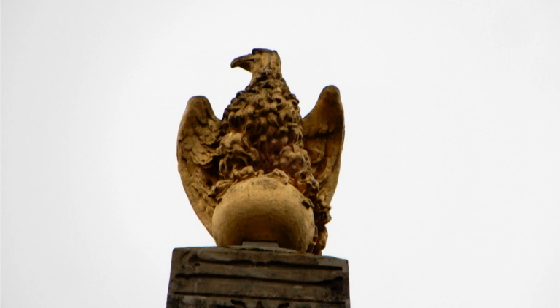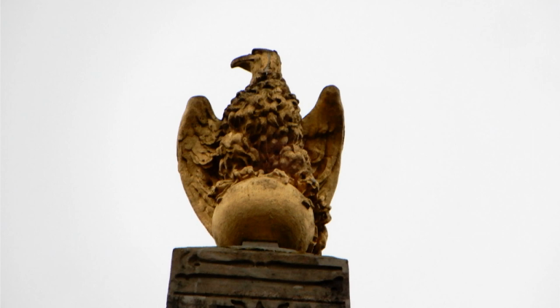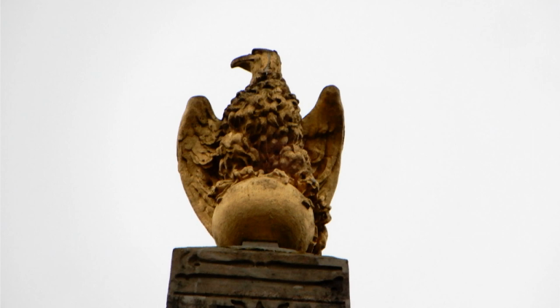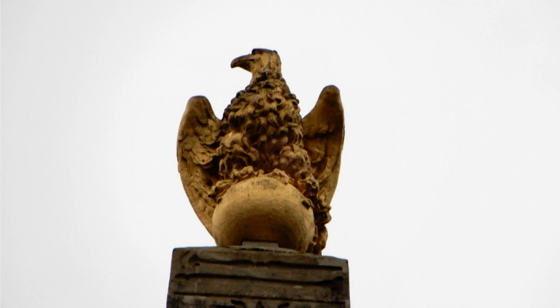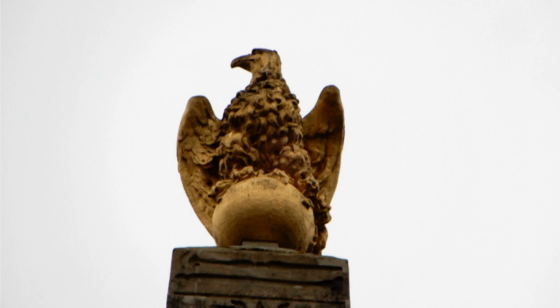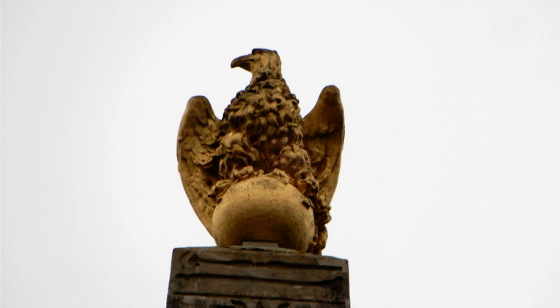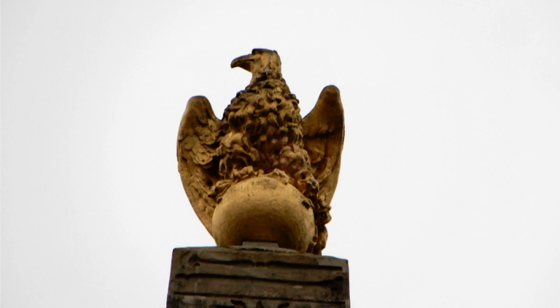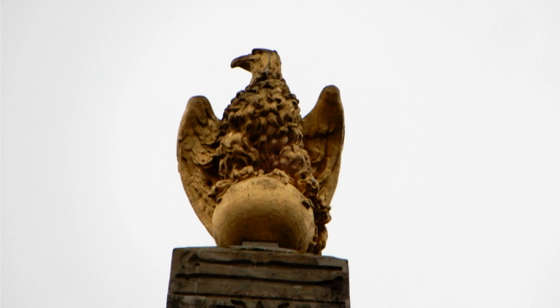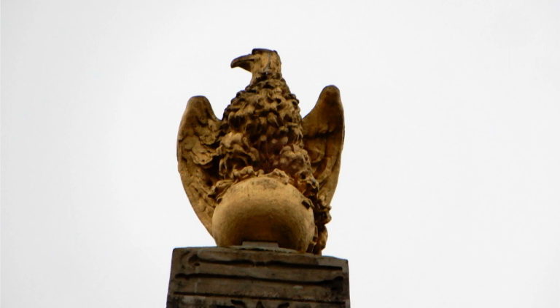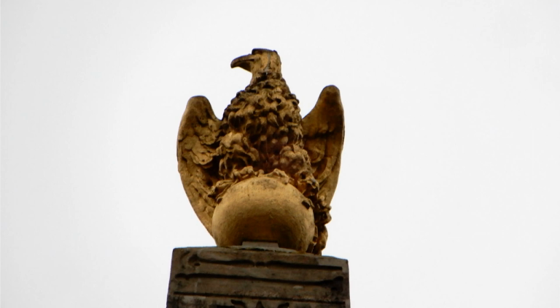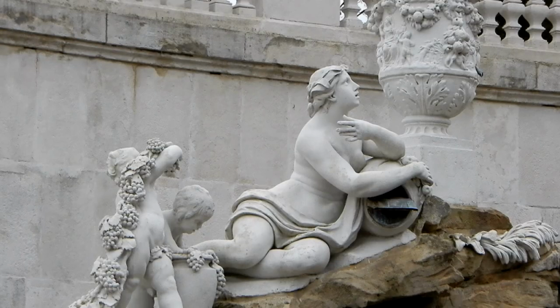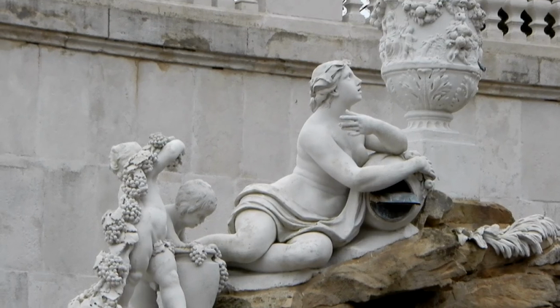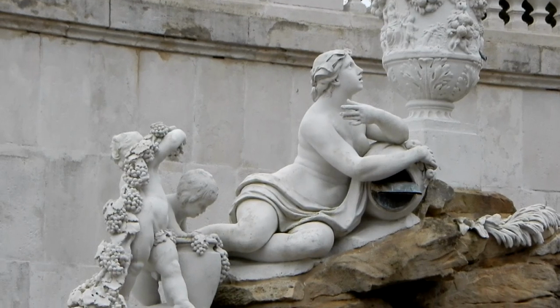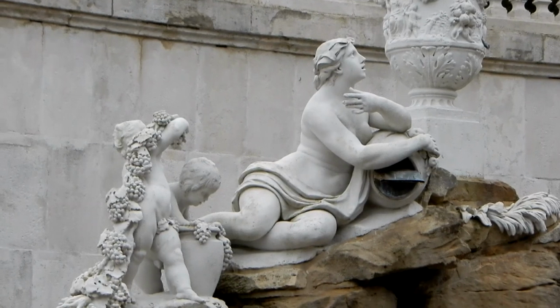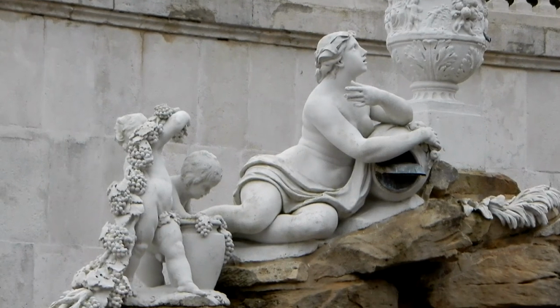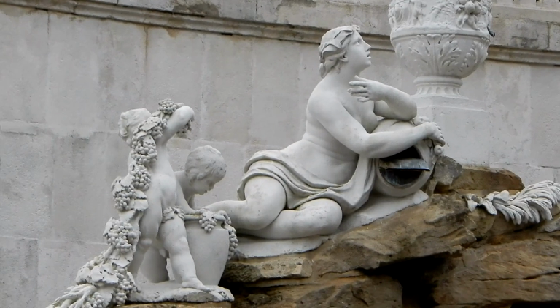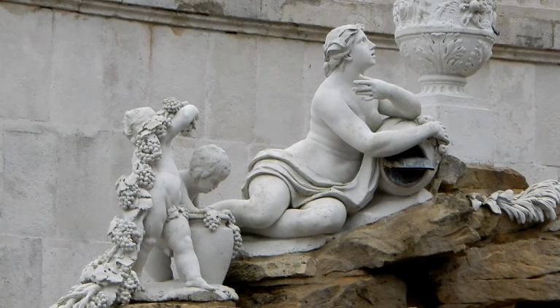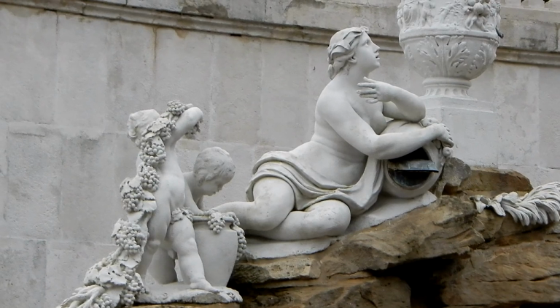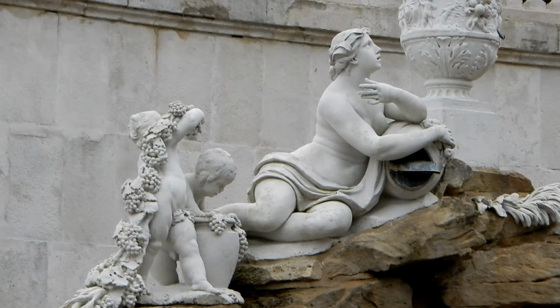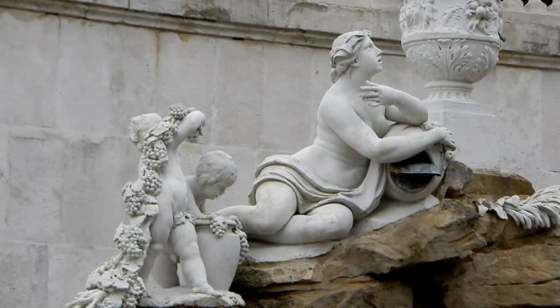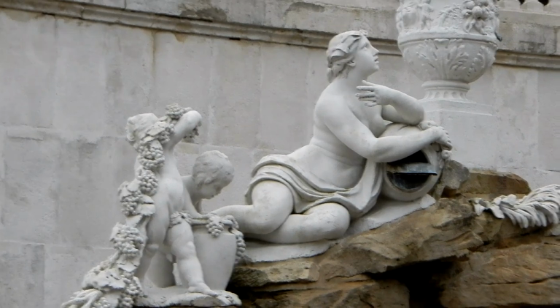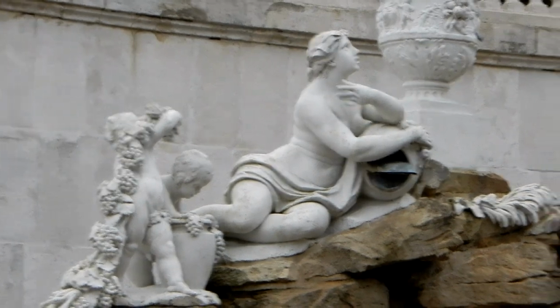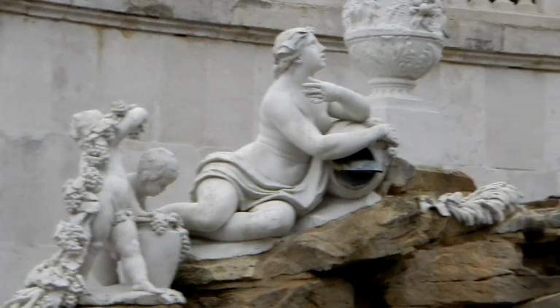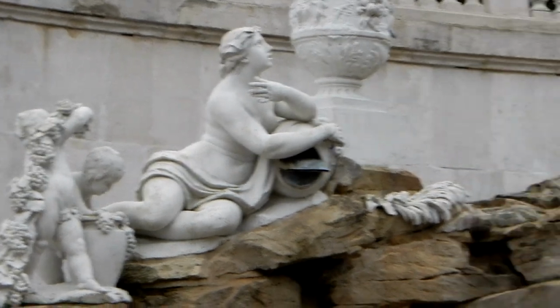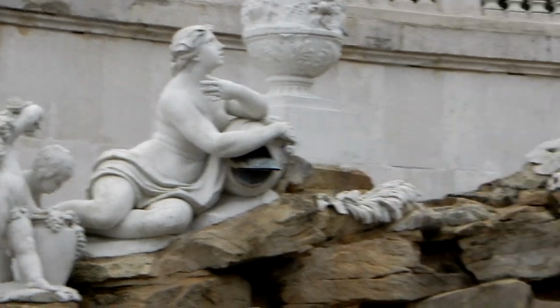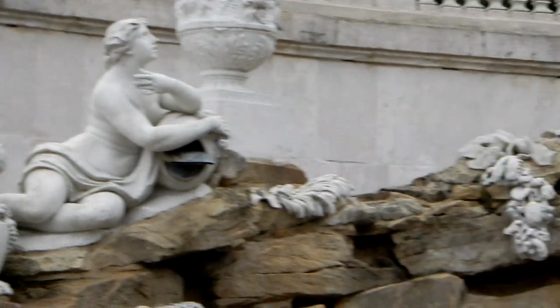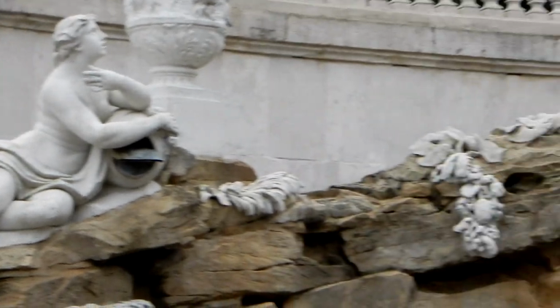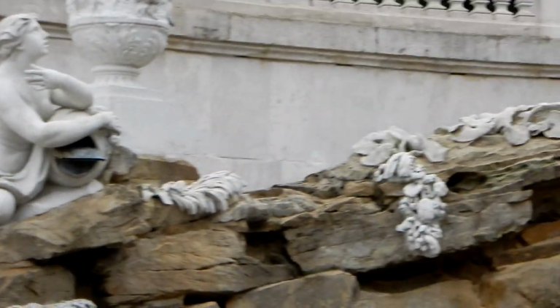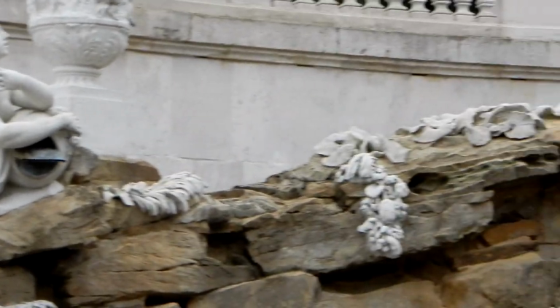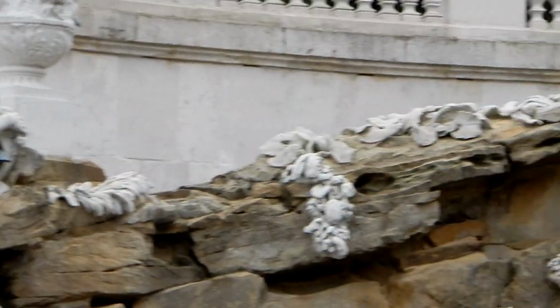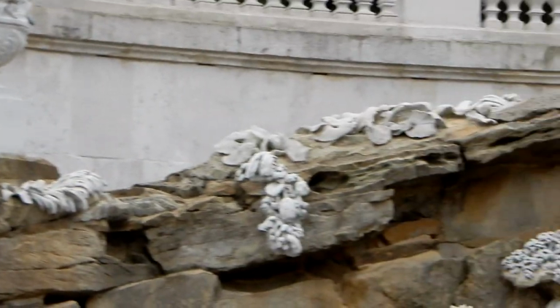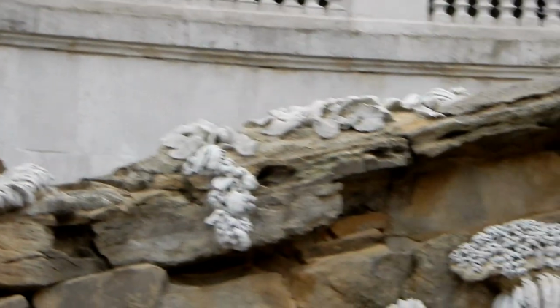Und hier nehmen wir noch die Details der Brunnenanlage unter die Lupe.